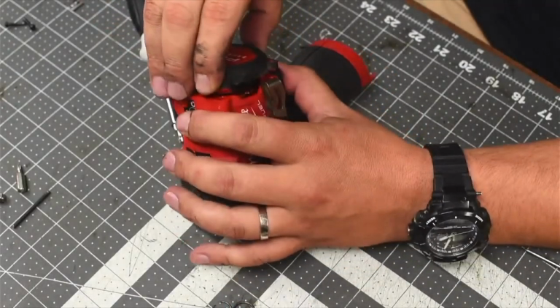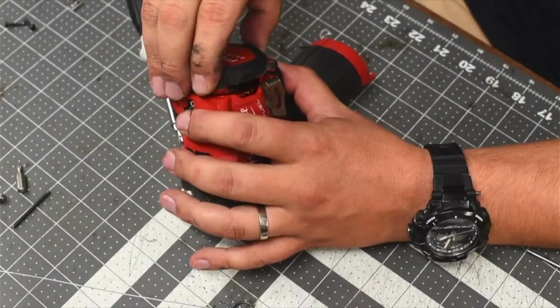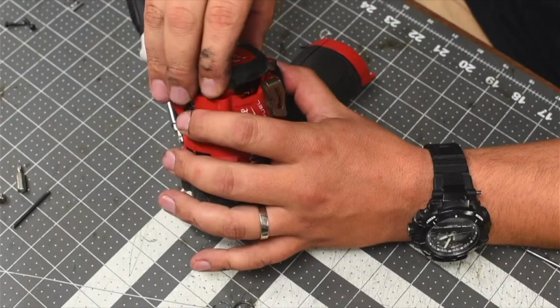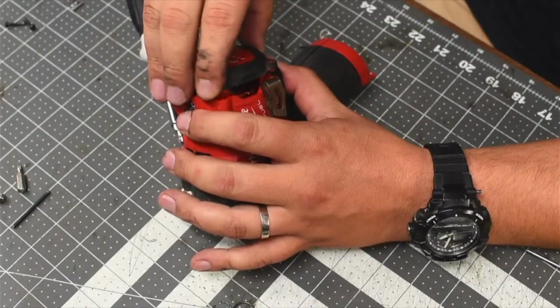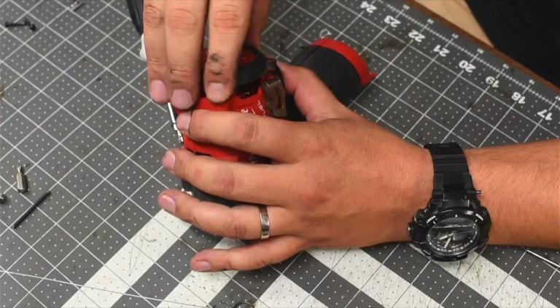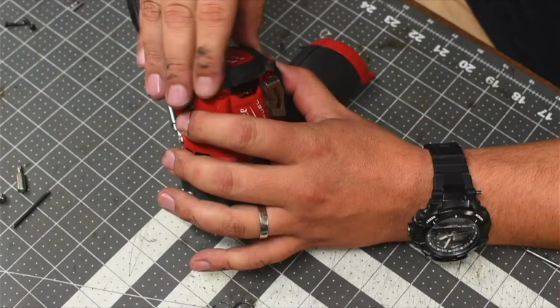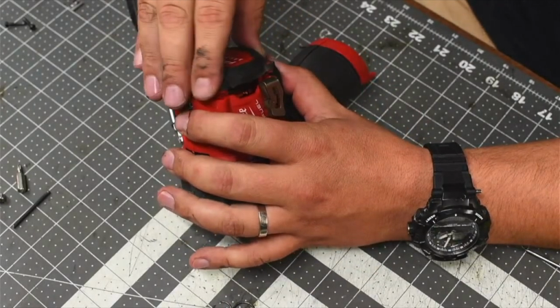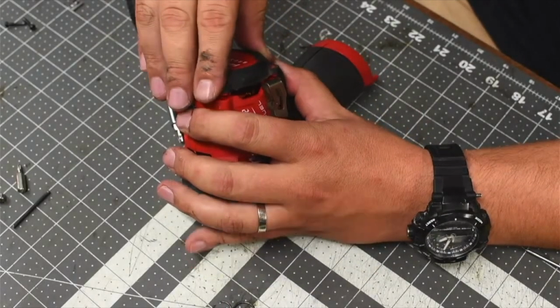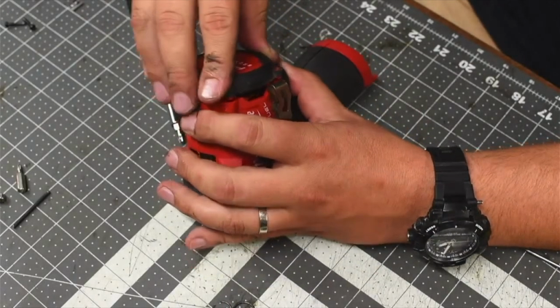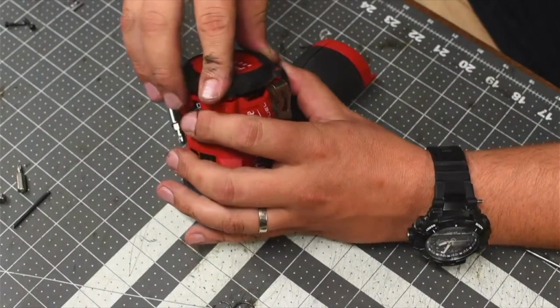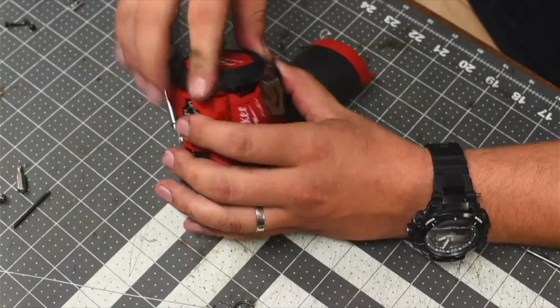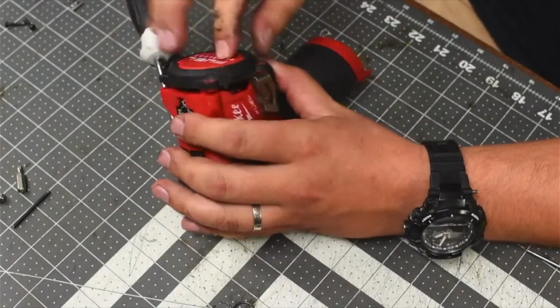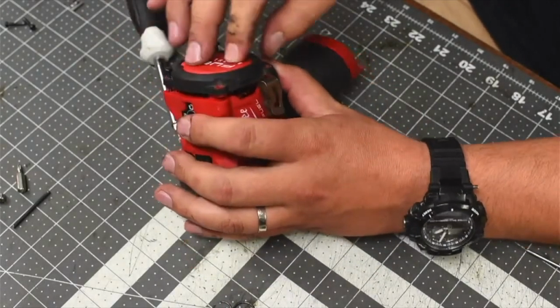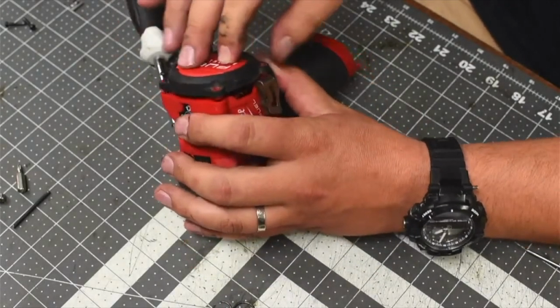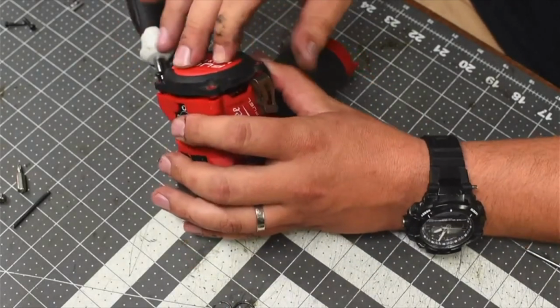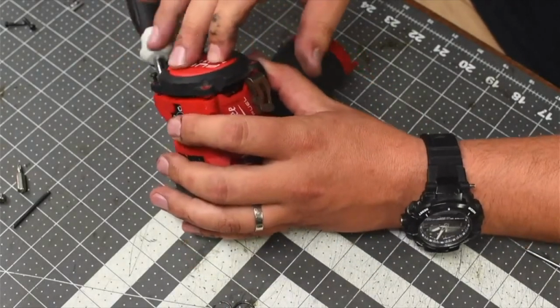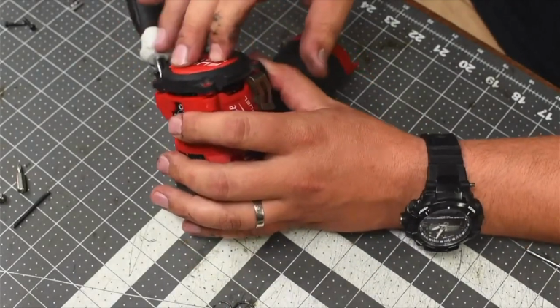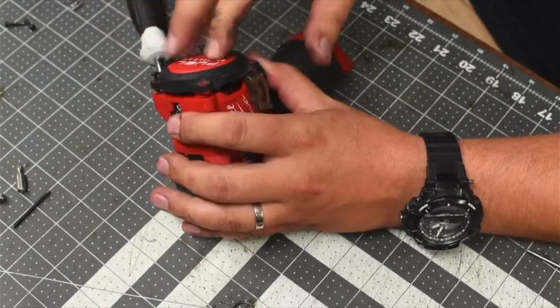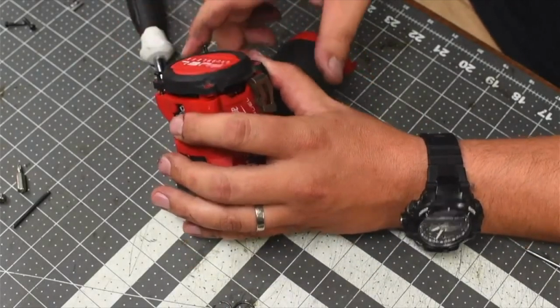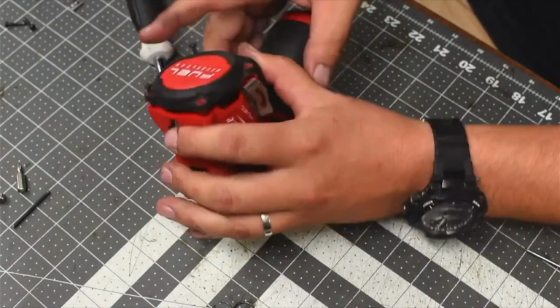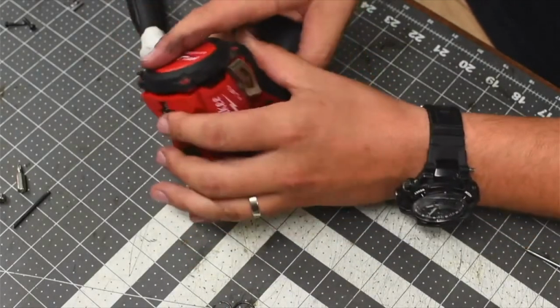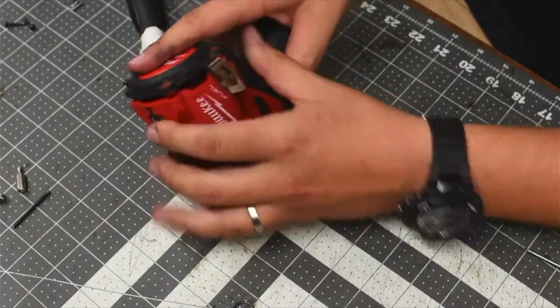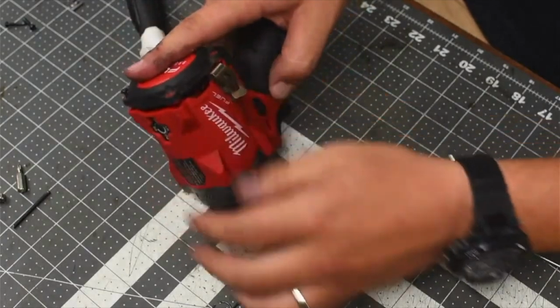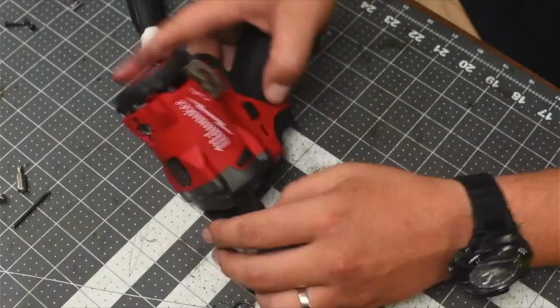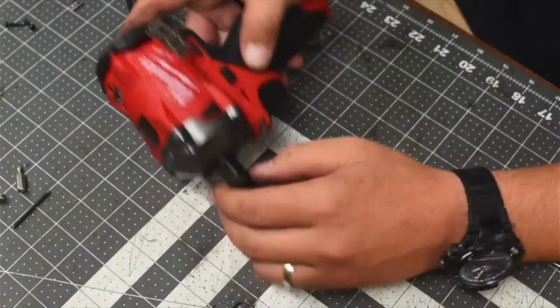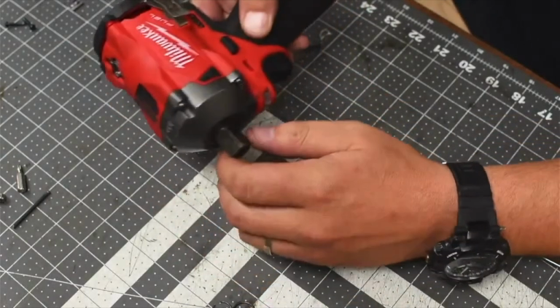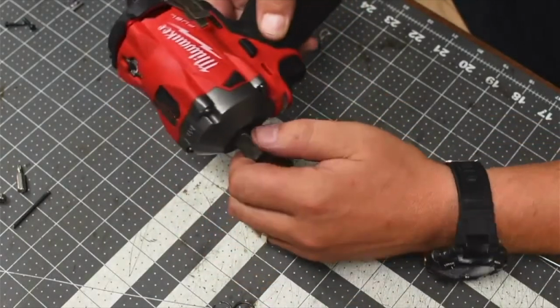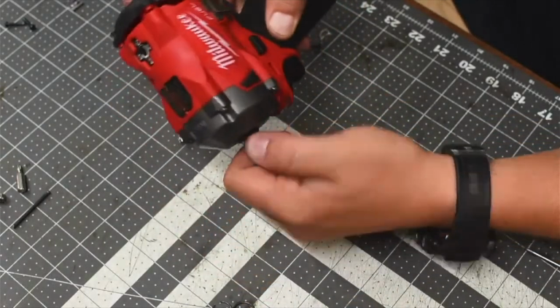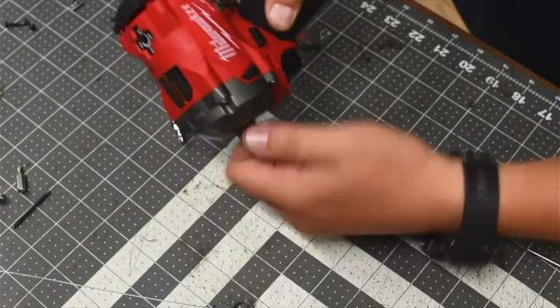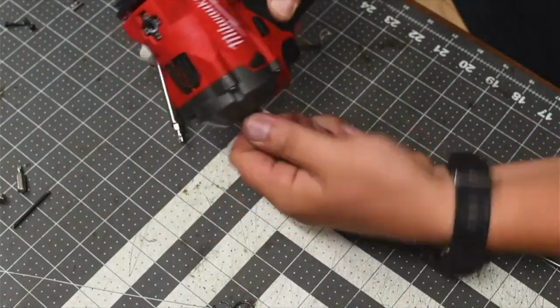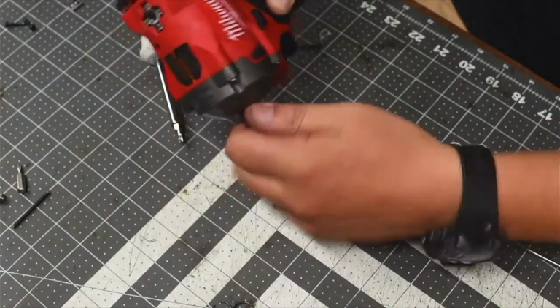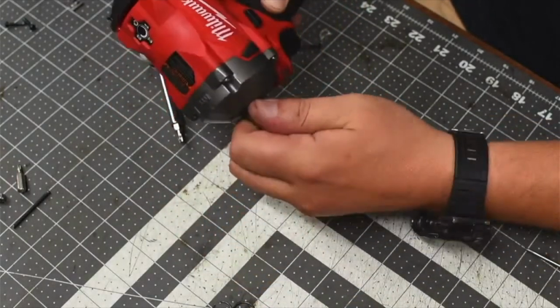When it comes to this, as you can see it's not in all the way. So all you've got to do to get that in is rotate it.